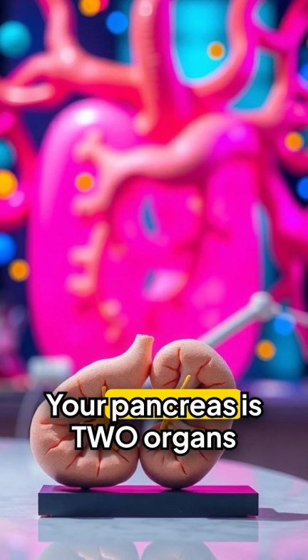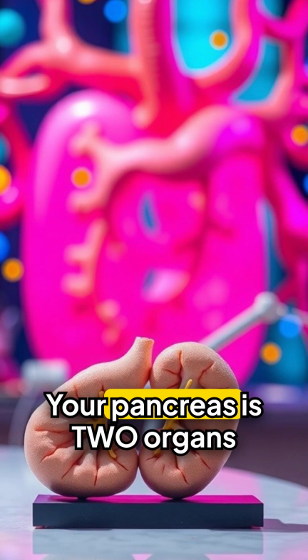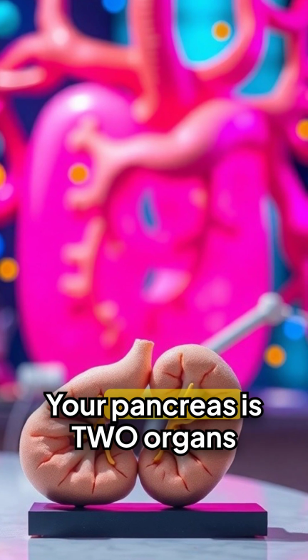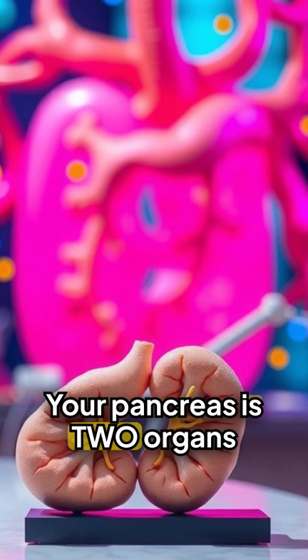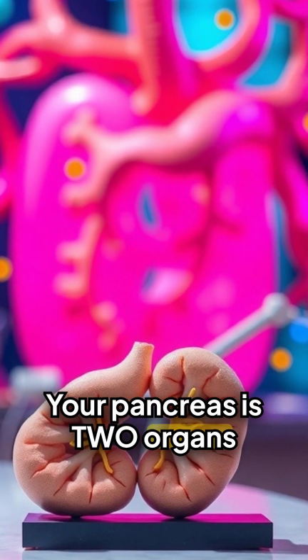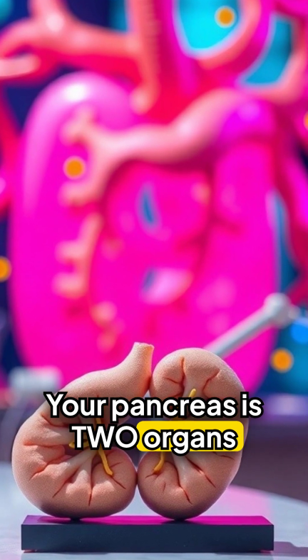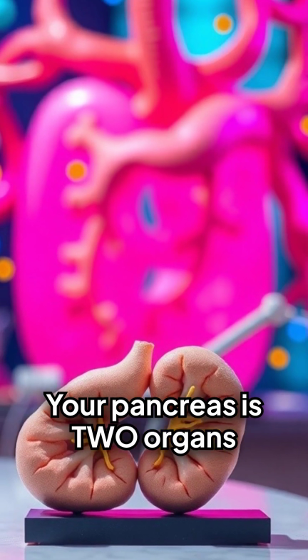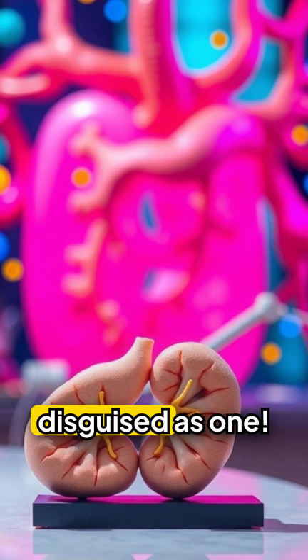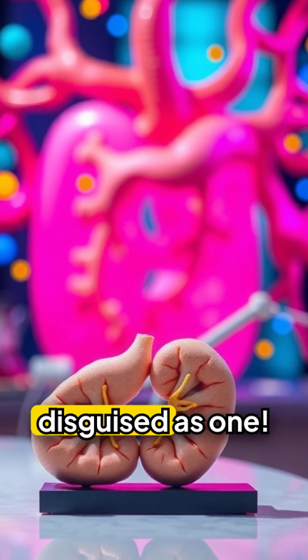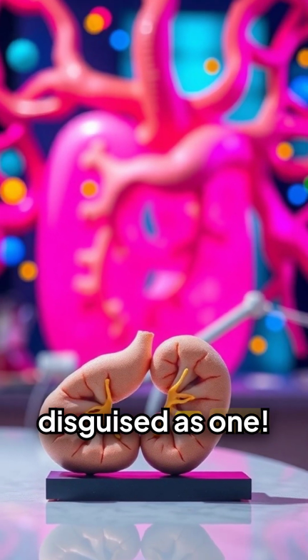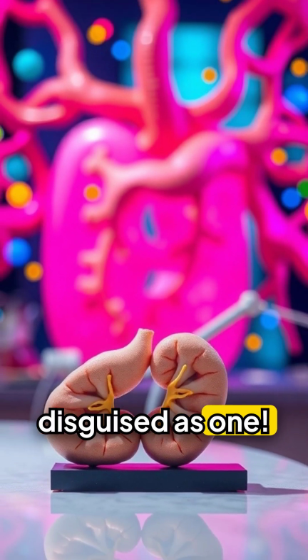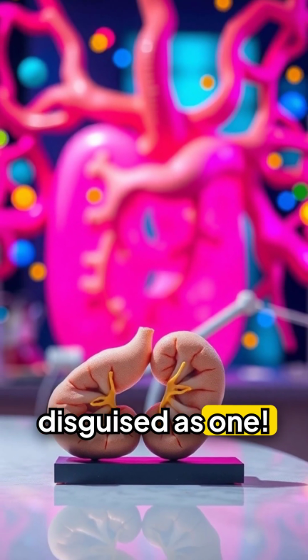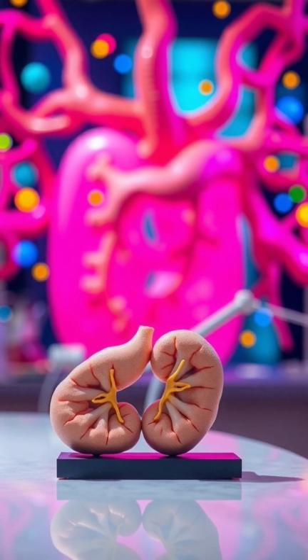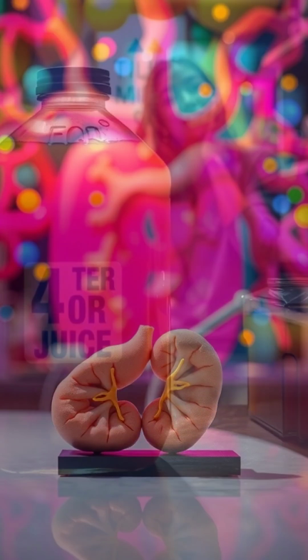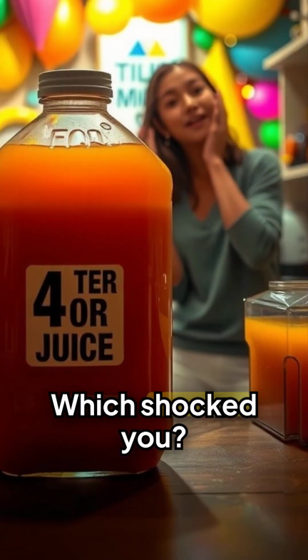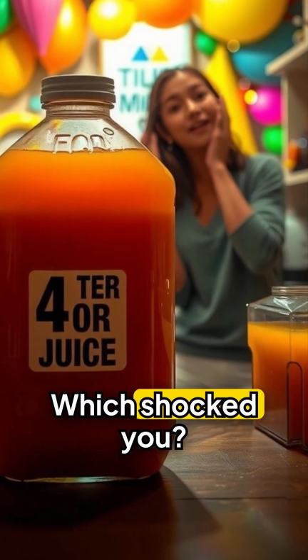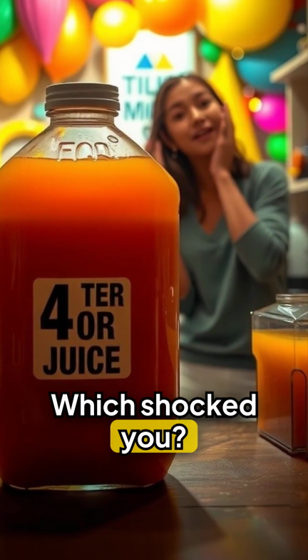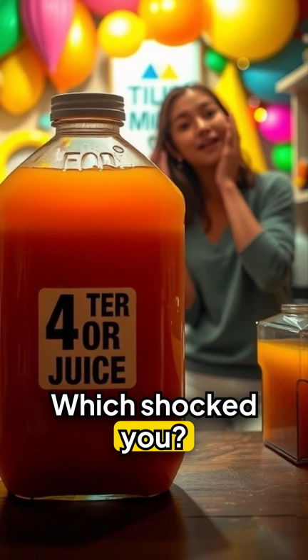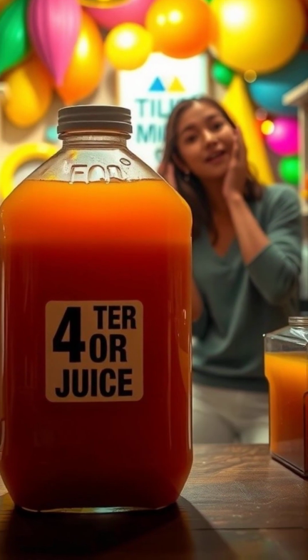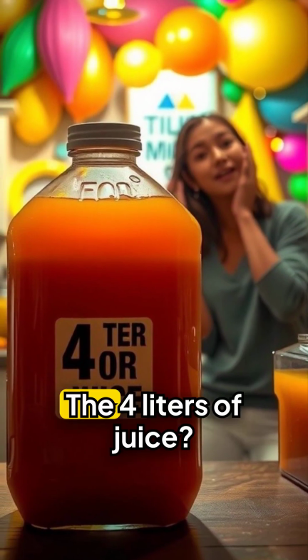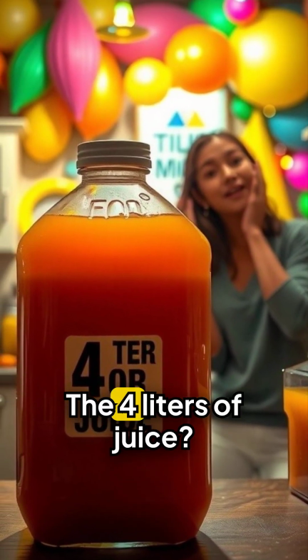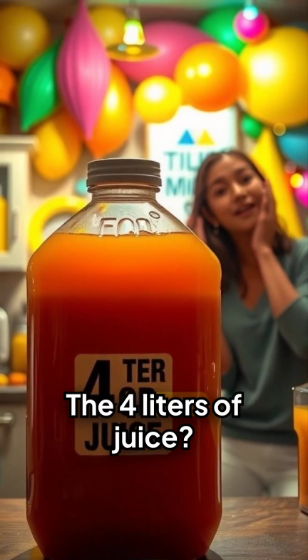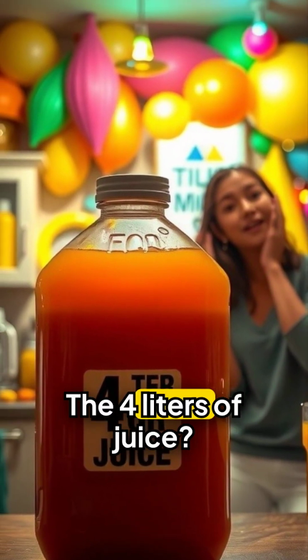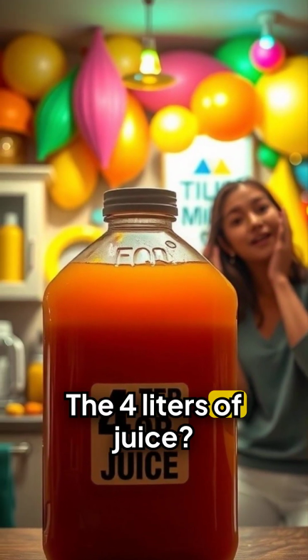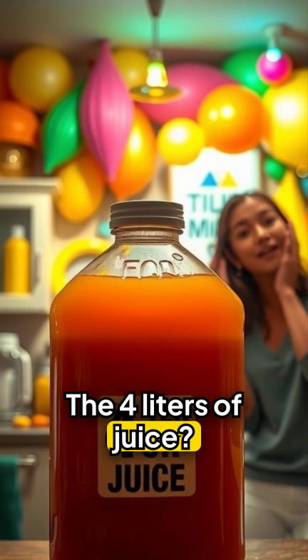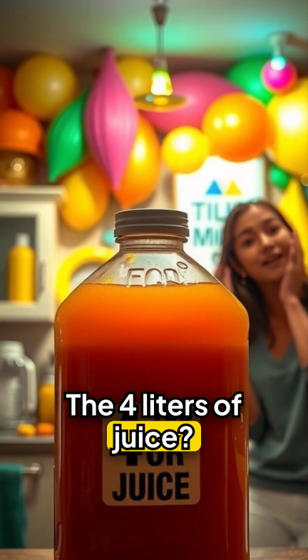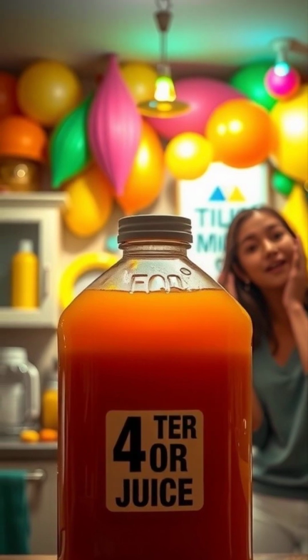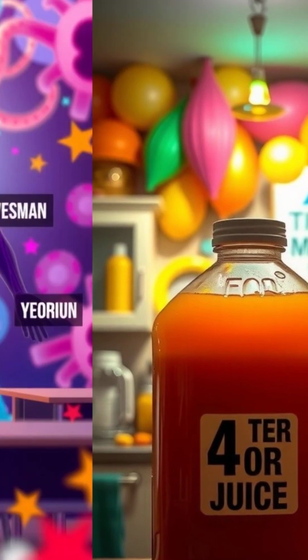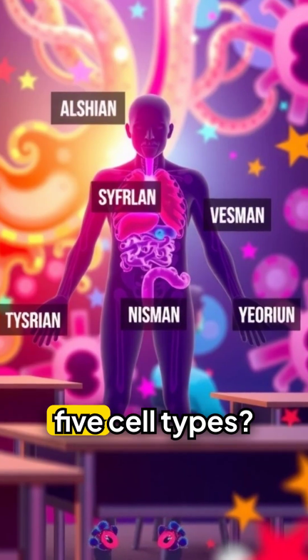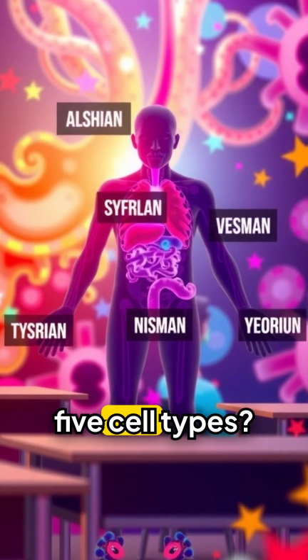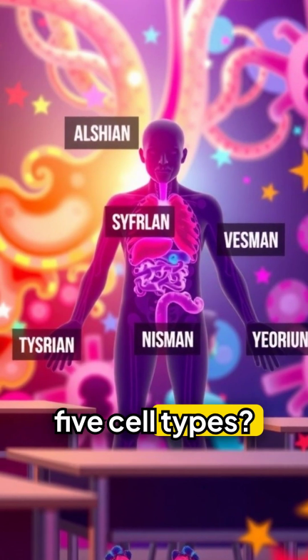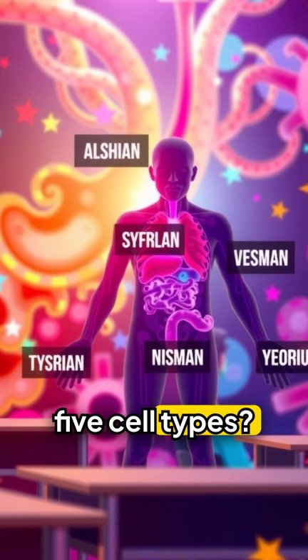Your pancreas is two organs disguised as one. Which fact shocked you — the 4 litres of juice, or the 5 cell types?